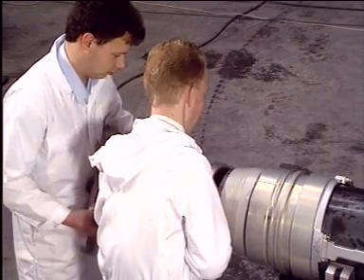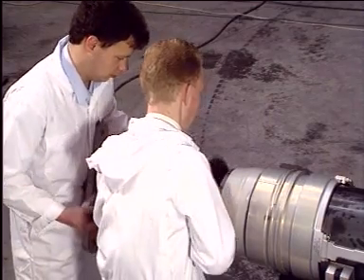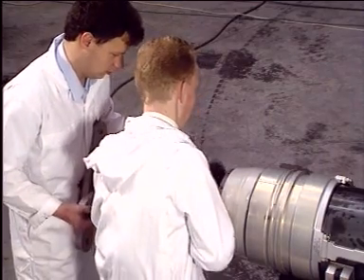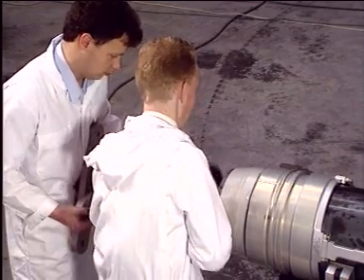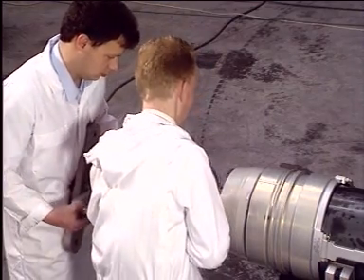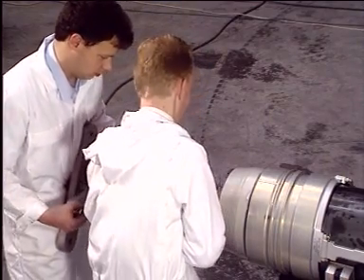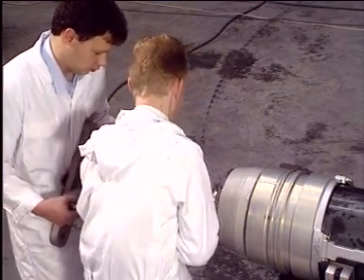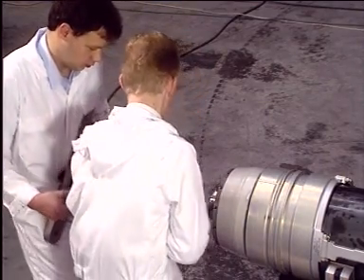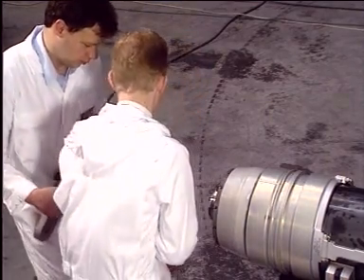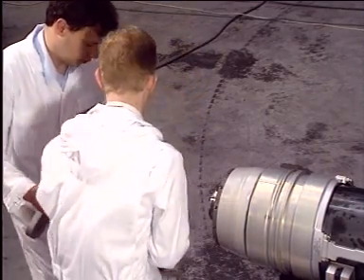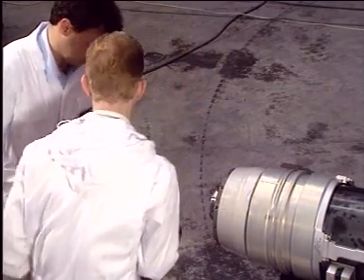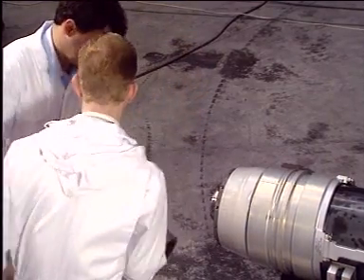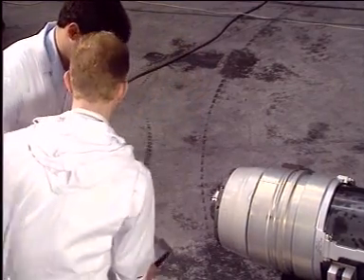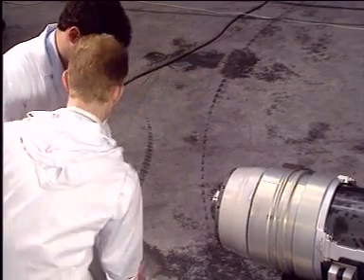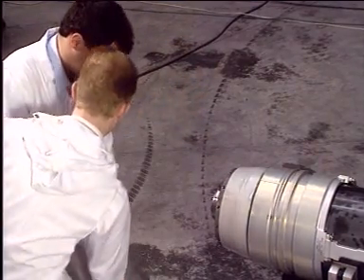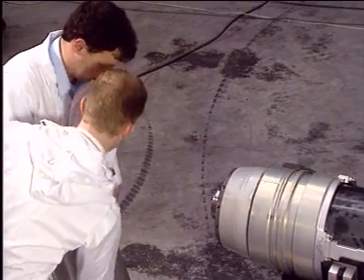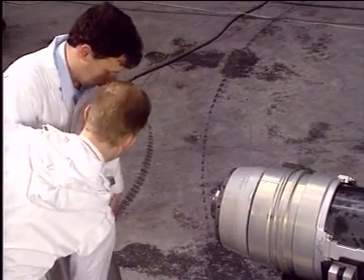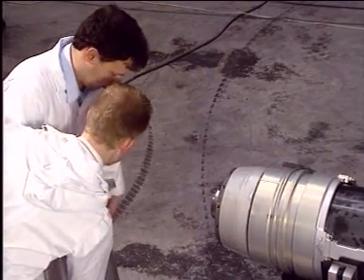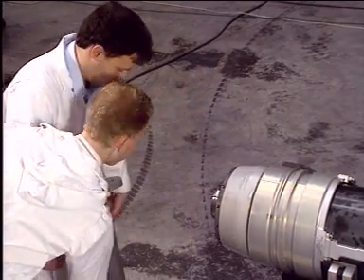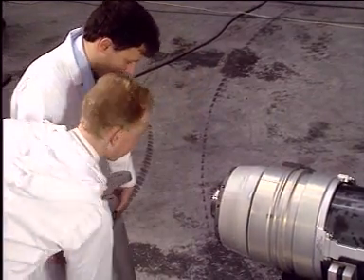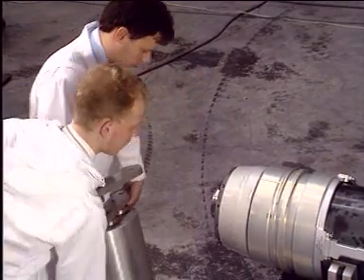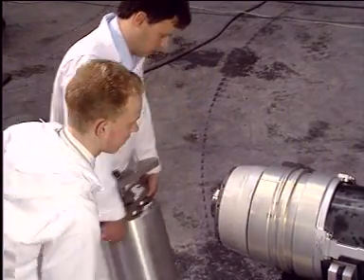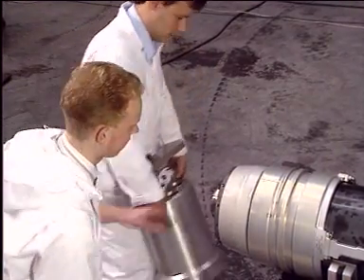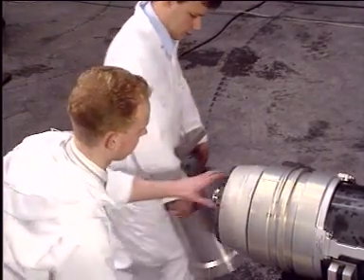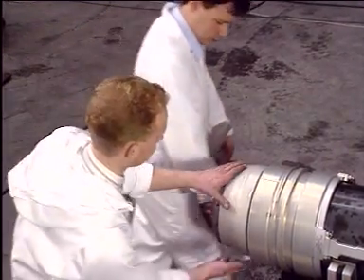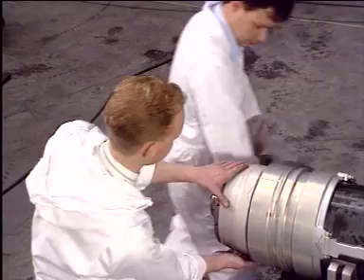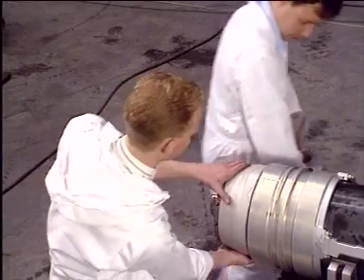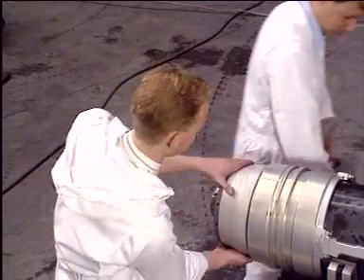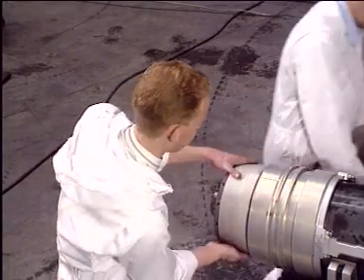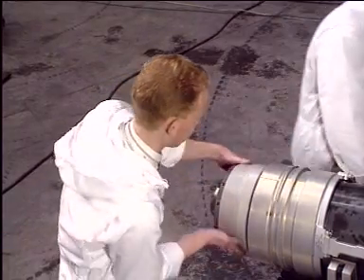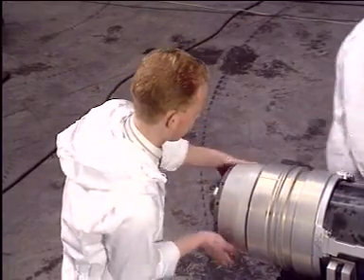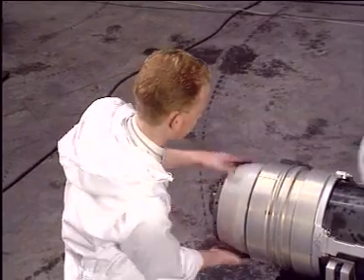Once the upper gland housing is sufficiently installed, remove the specific tool completely.